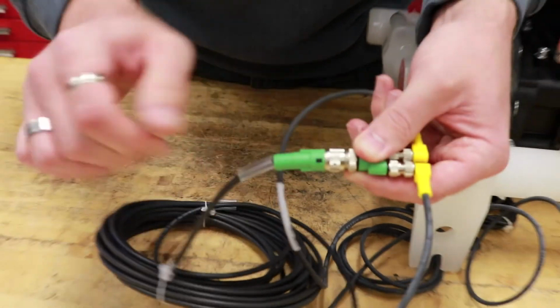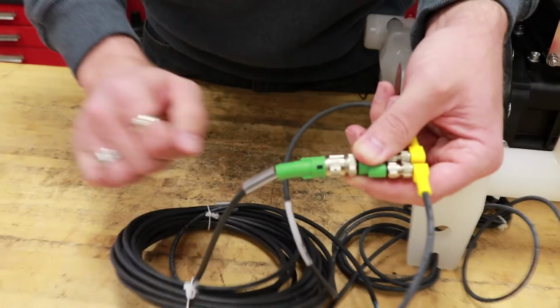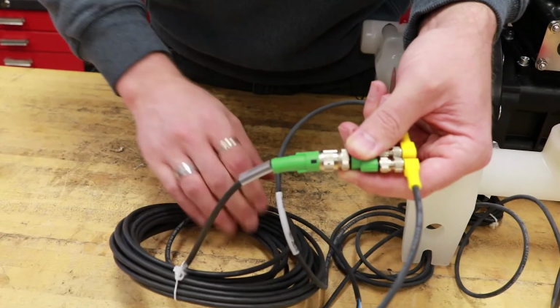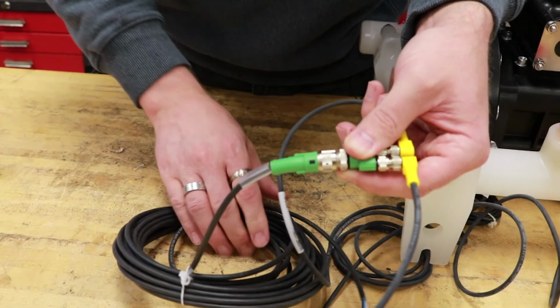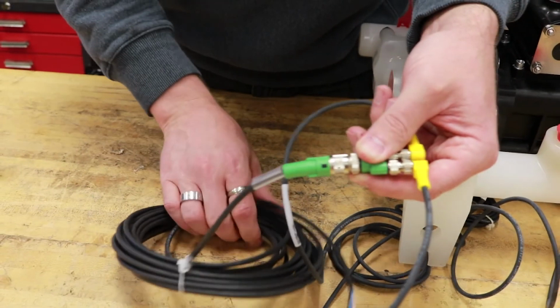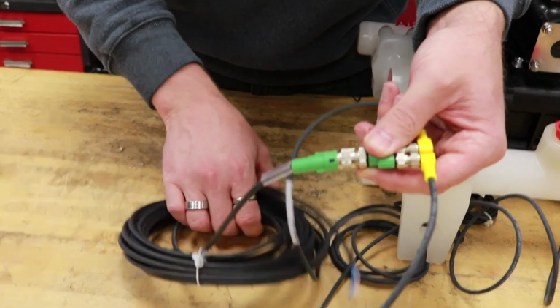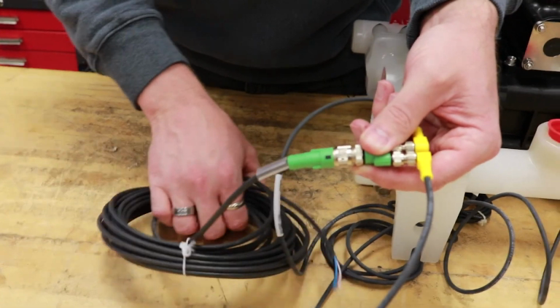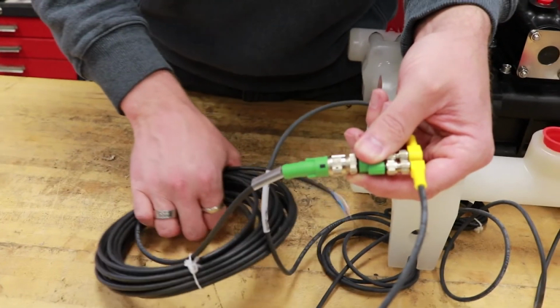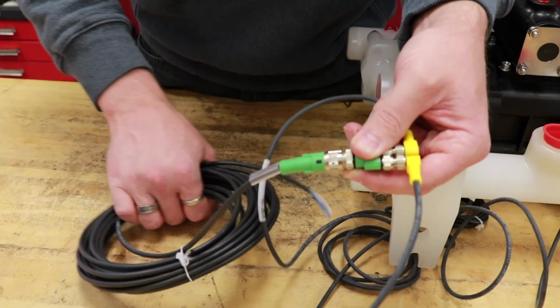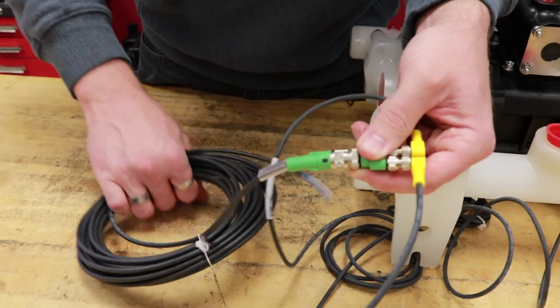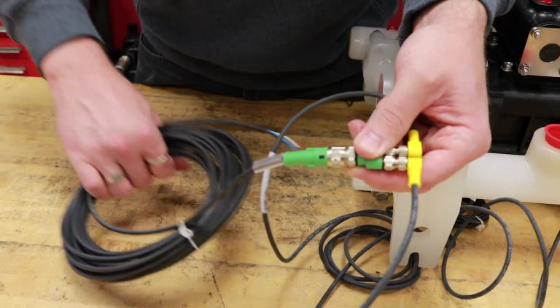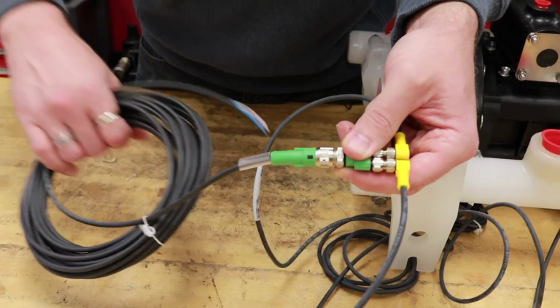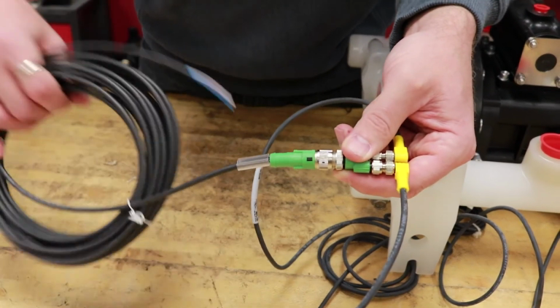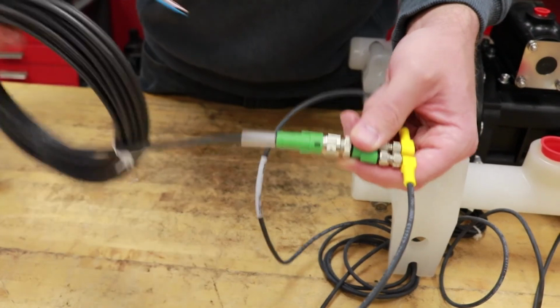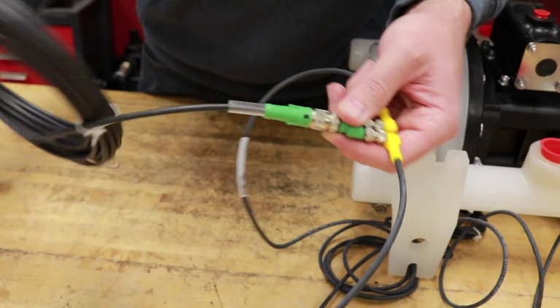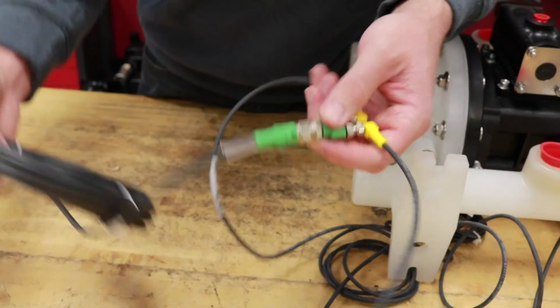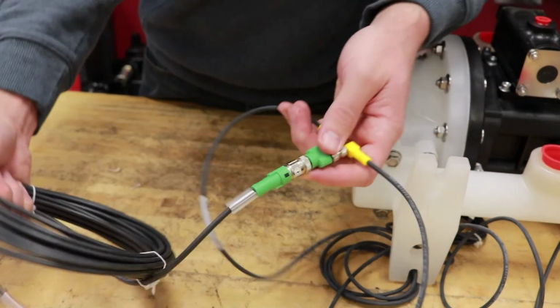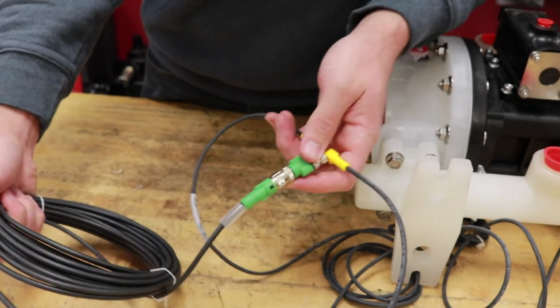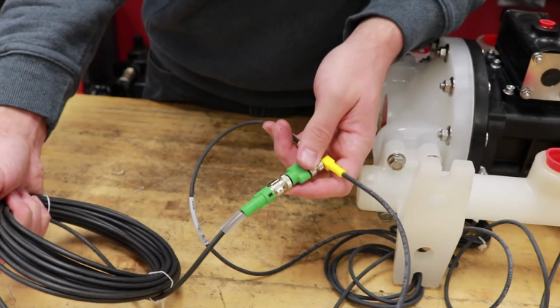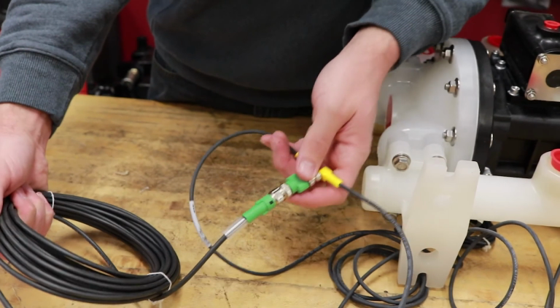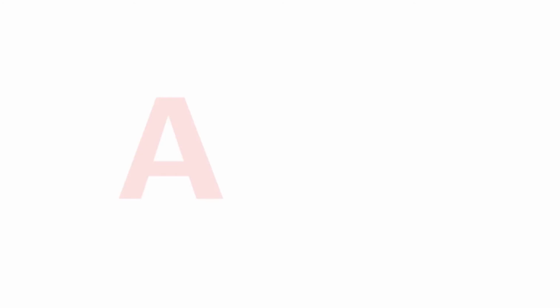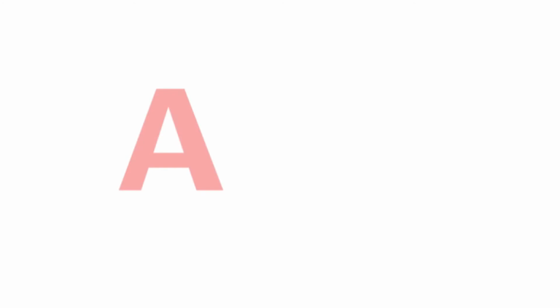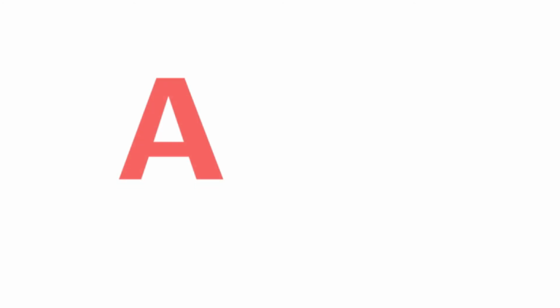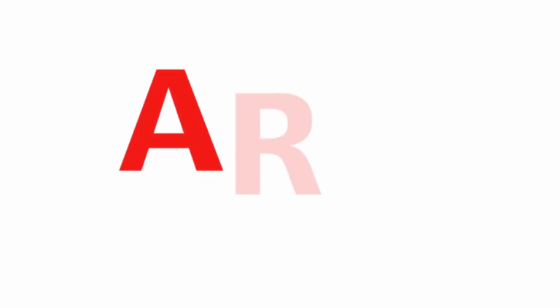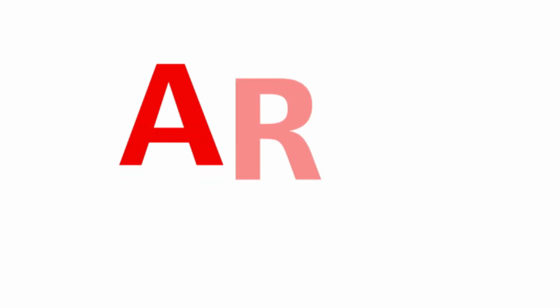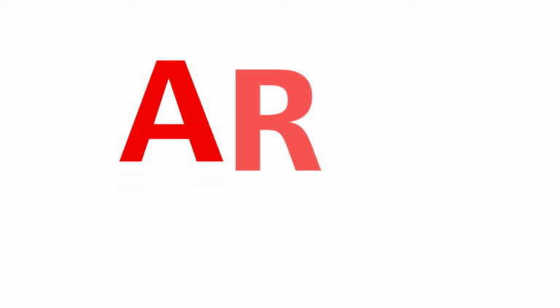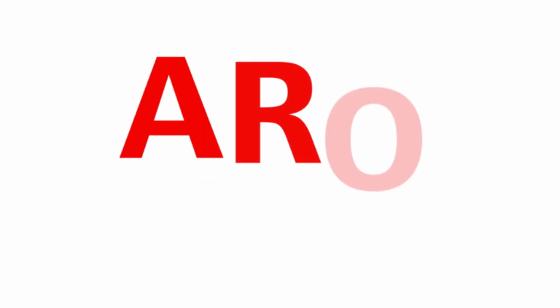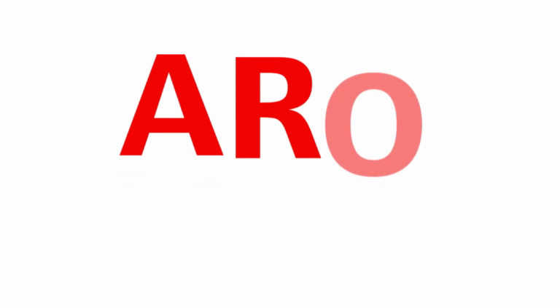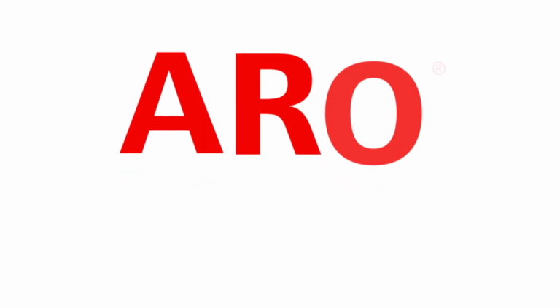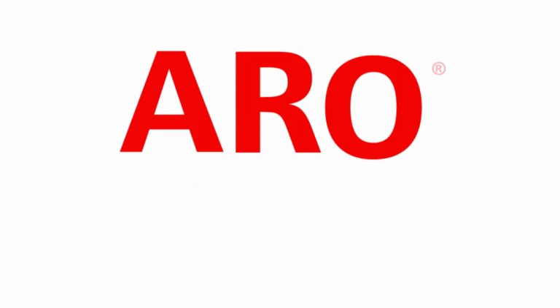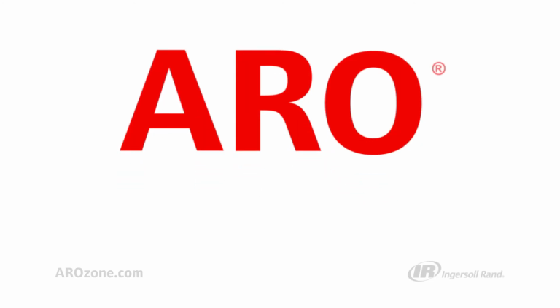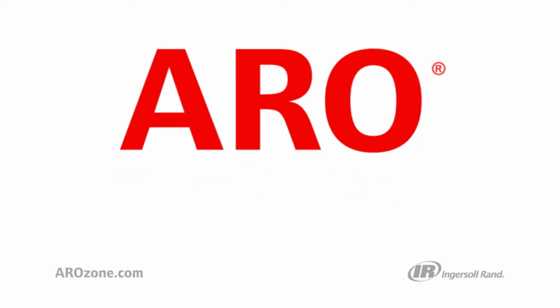And this concludes the PD to PE diaphragm pump conversion process.